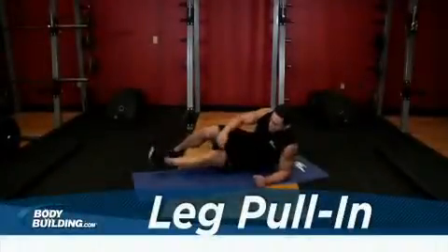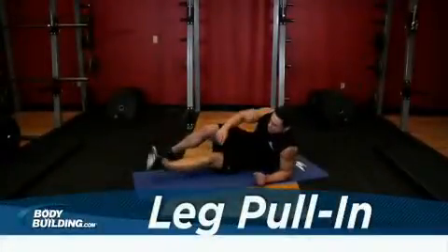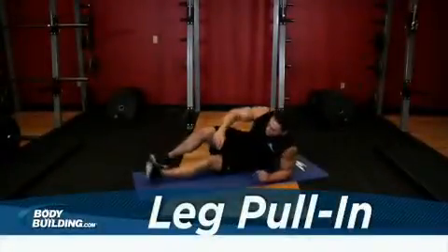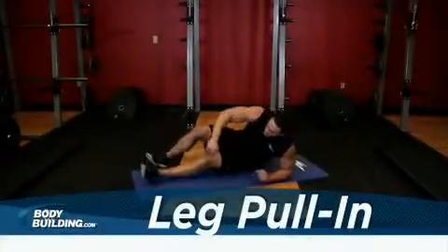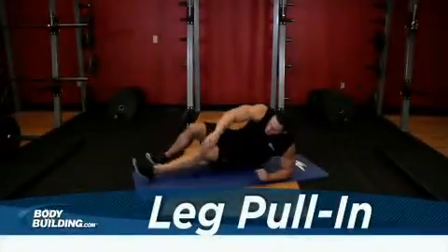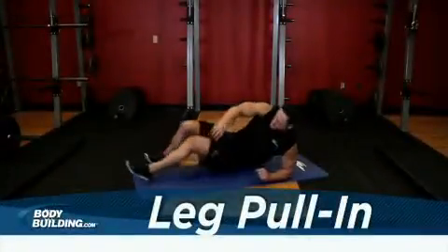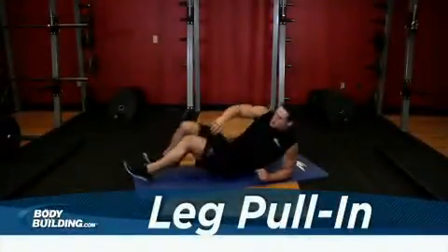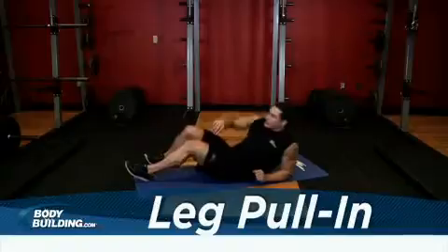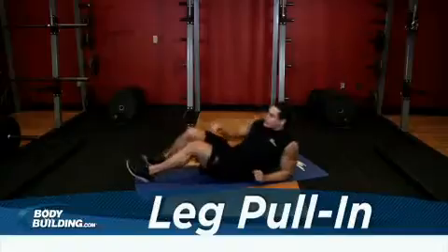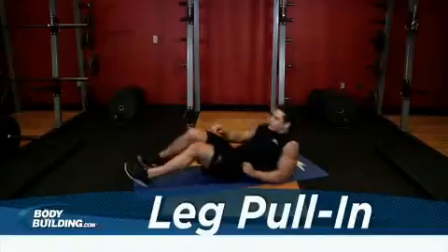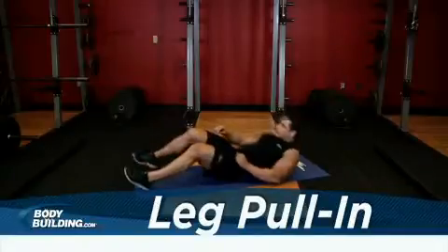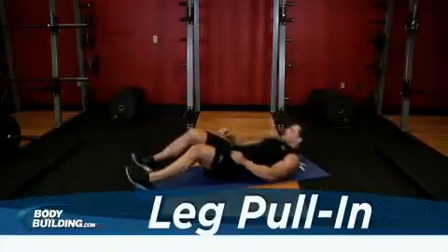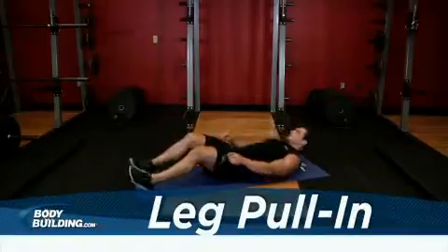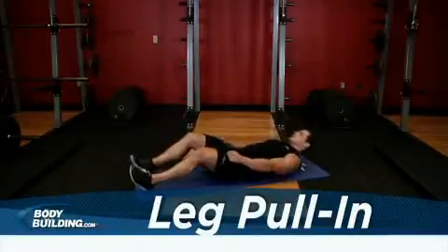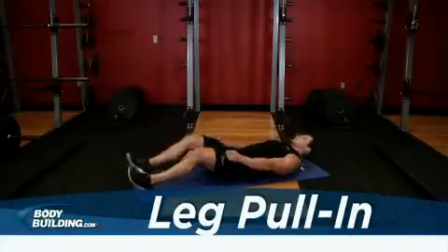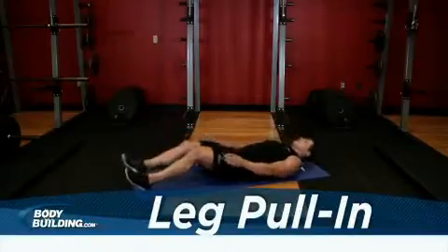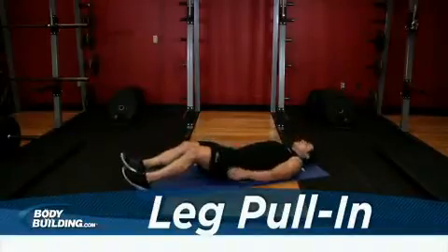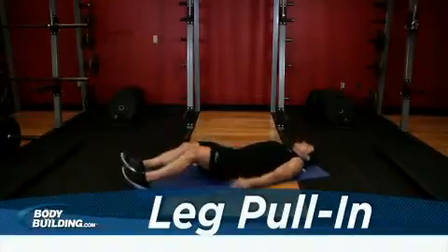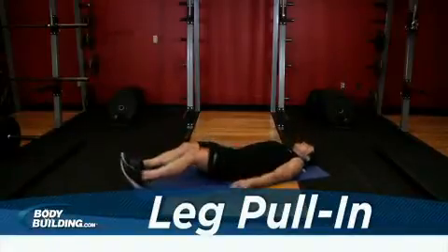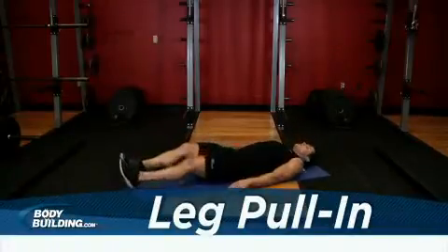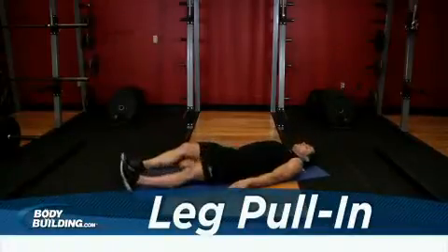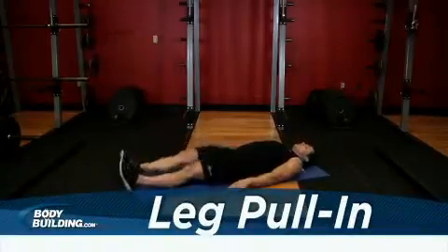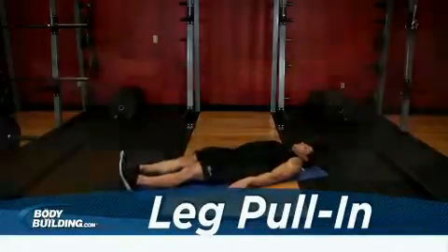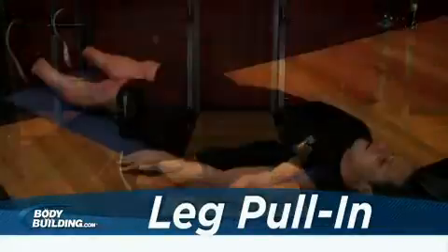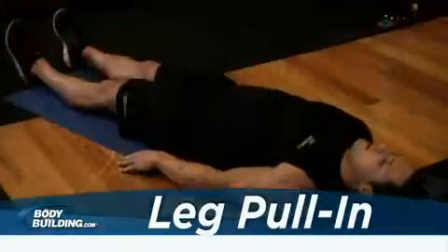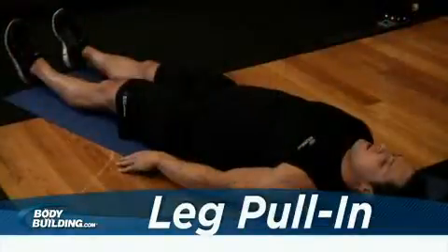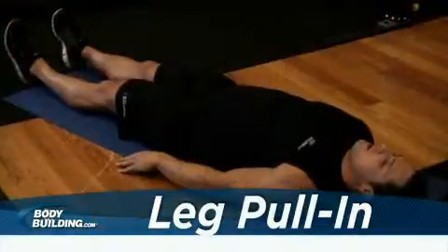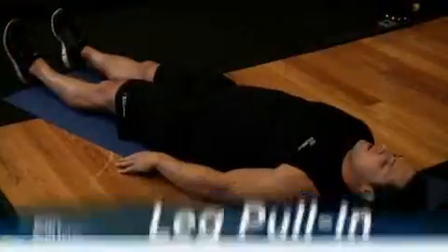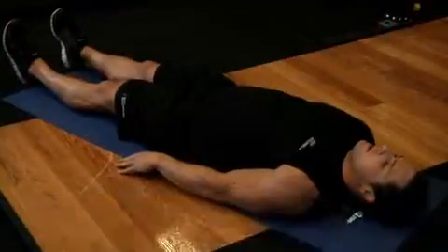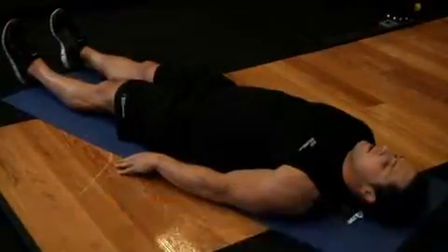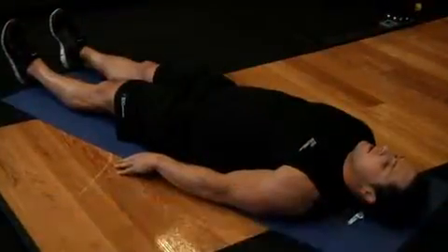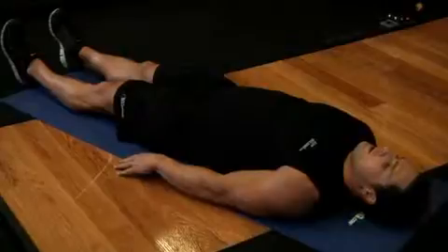Lie on the floor with your legs extended and your hands either palms down next to you or under your glutes. This will be the starting position.